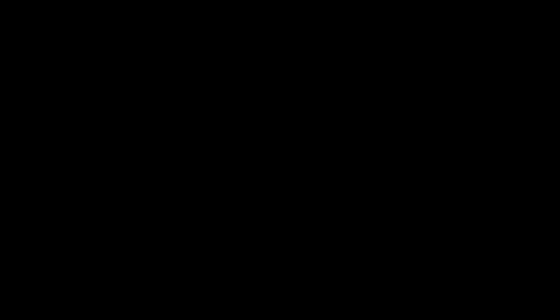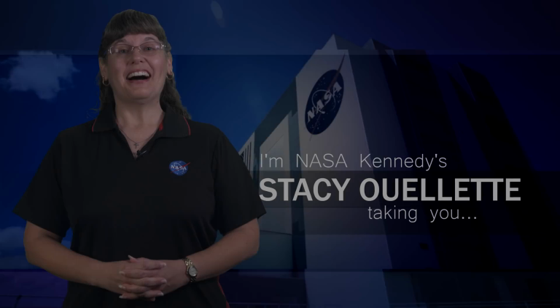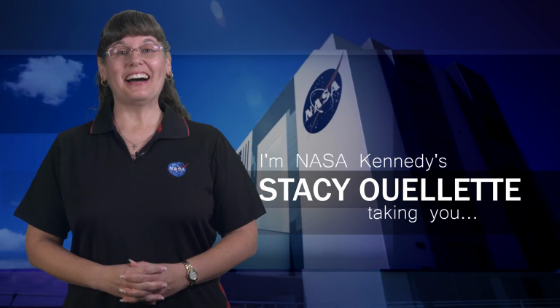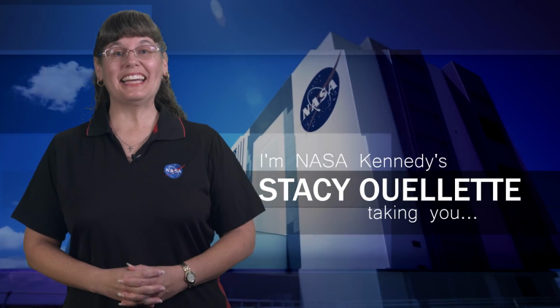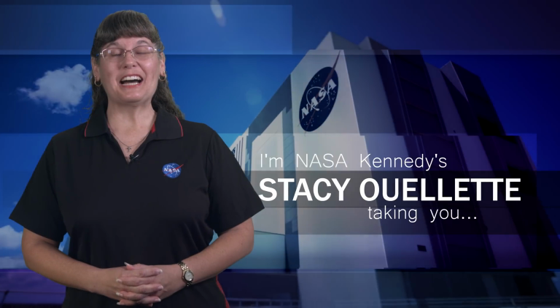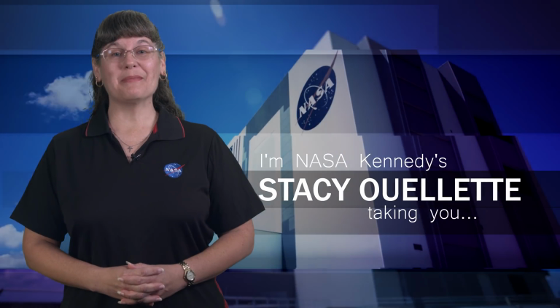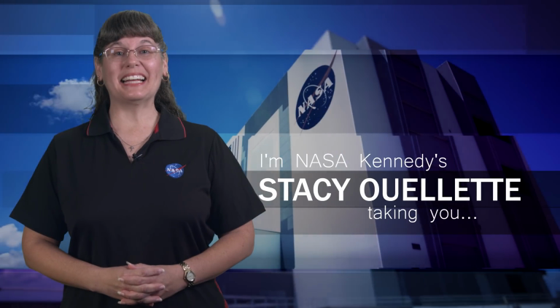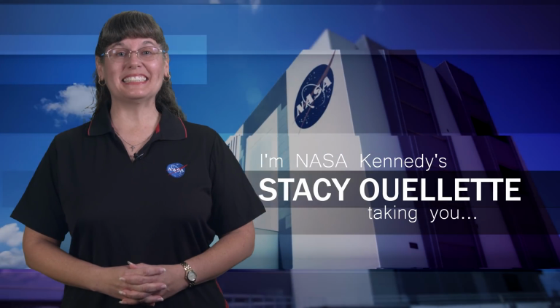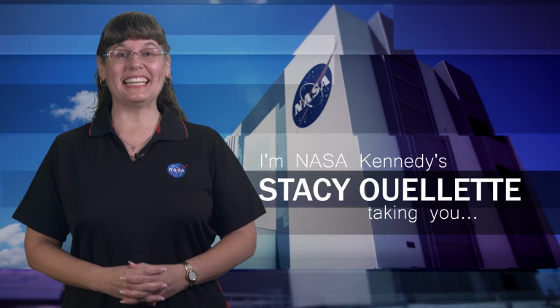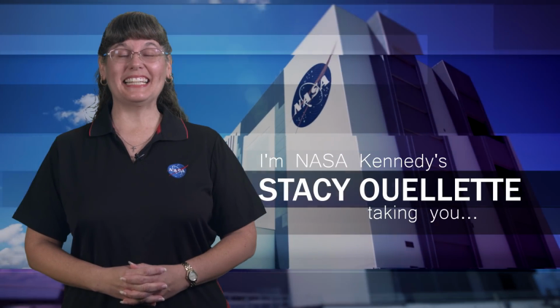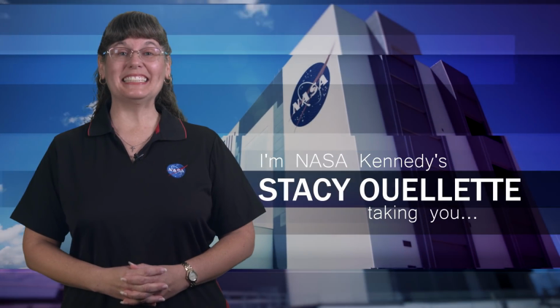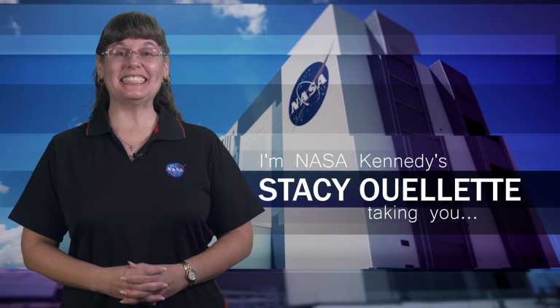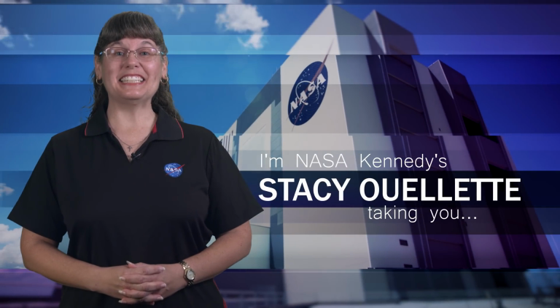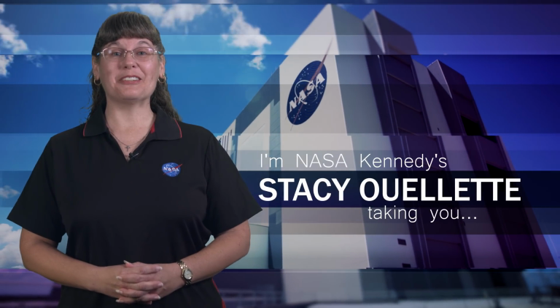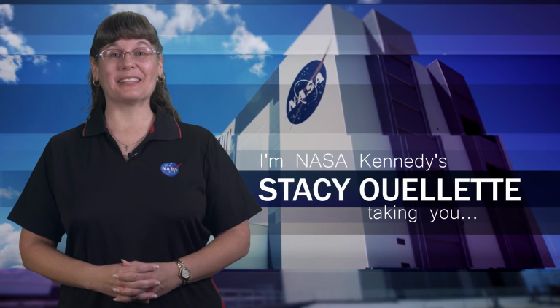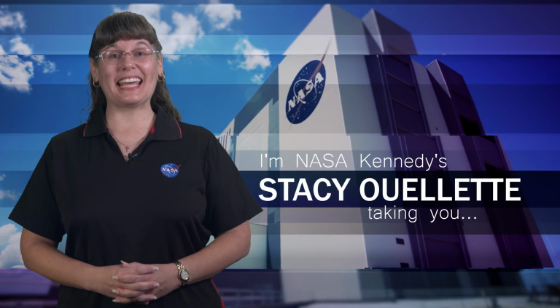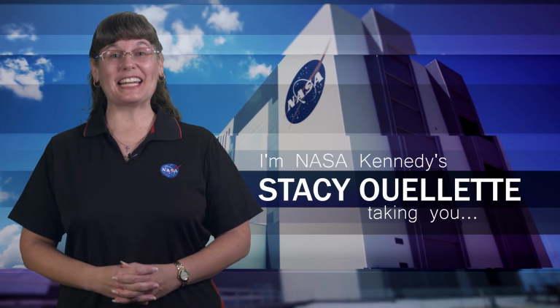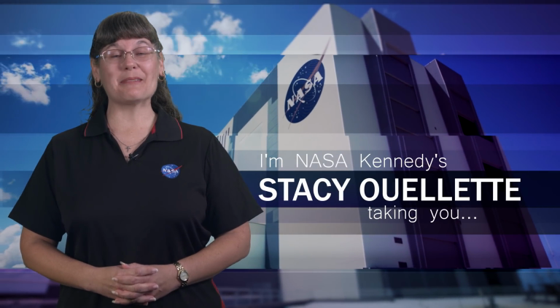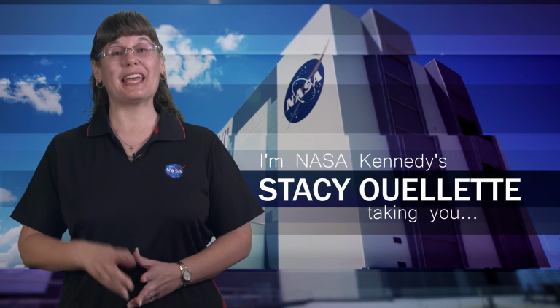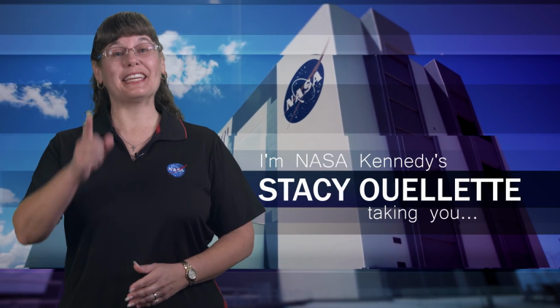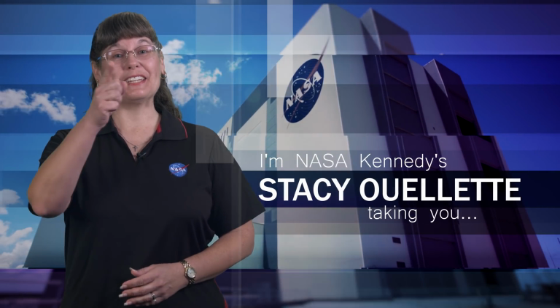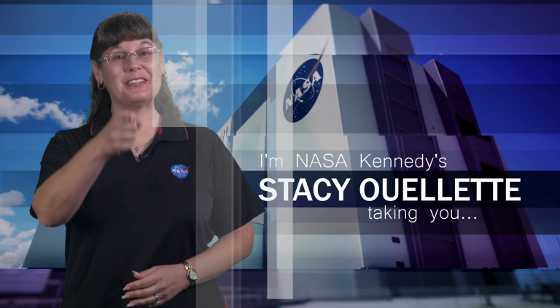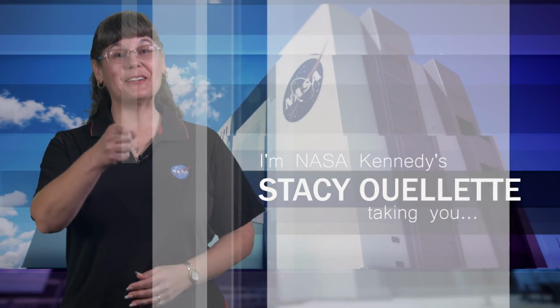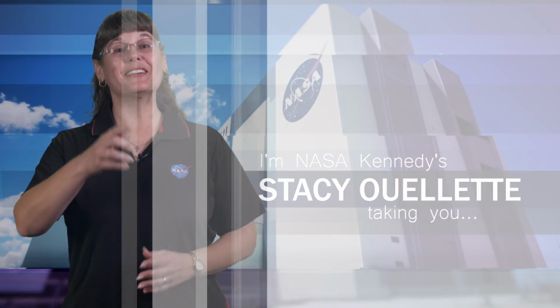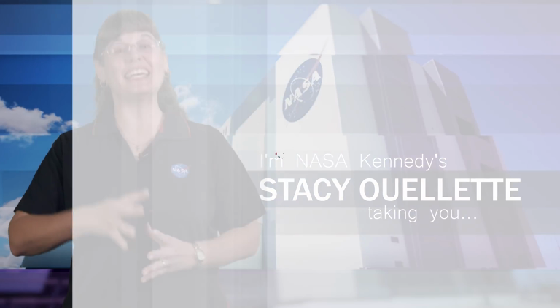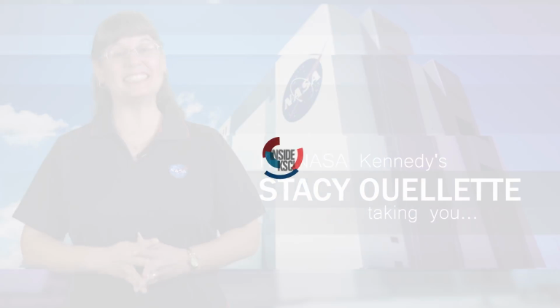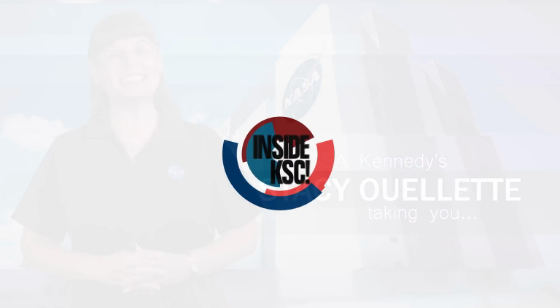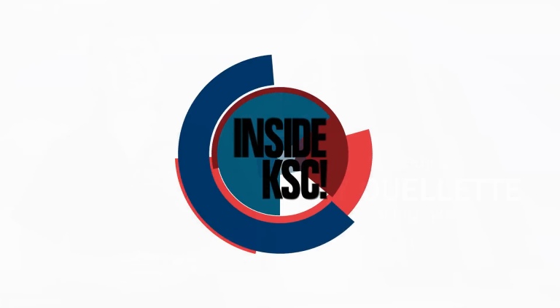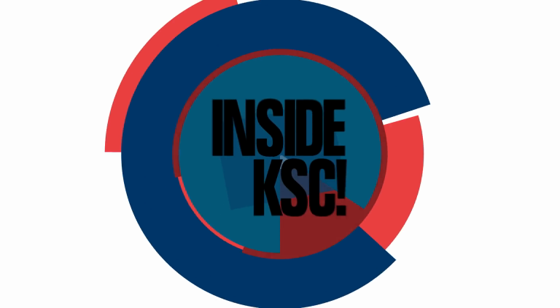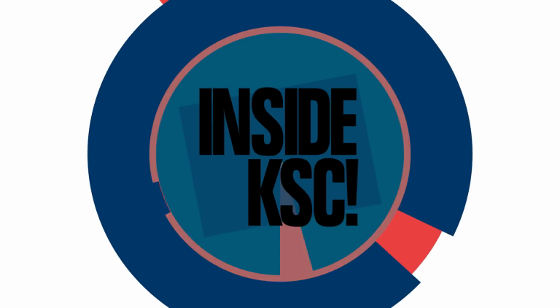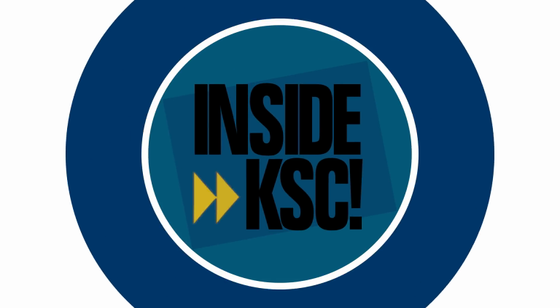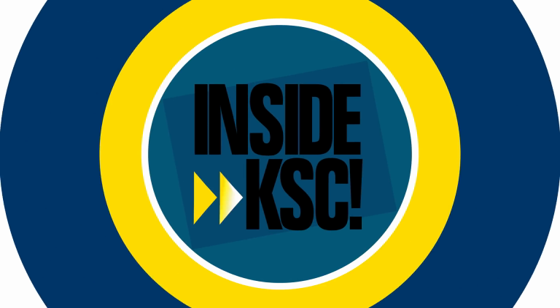Hi, I'm NASA Kennedy's Stacey Ouellette and I'm taking you Inside KSC.